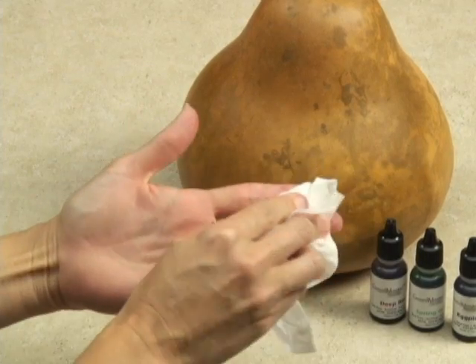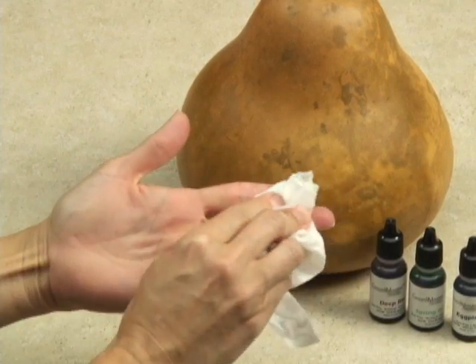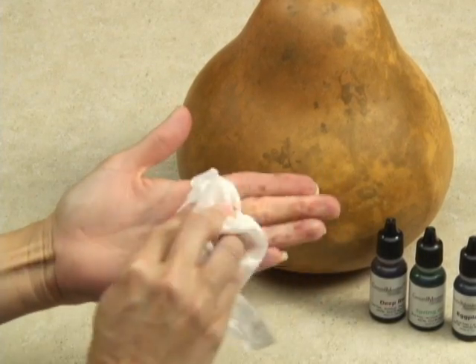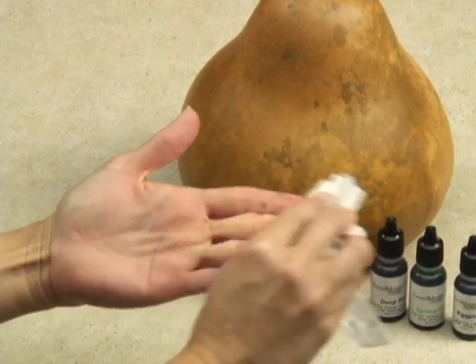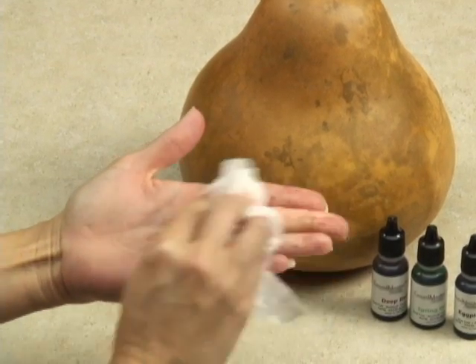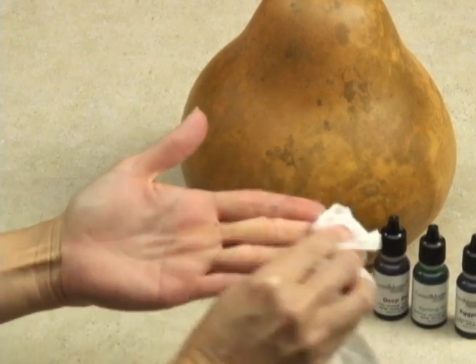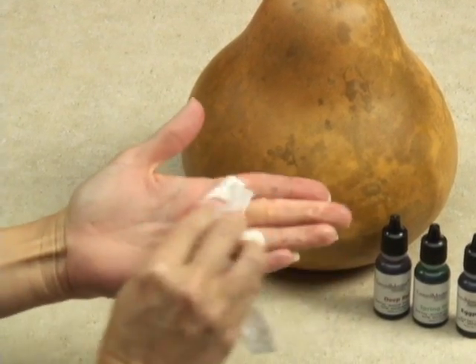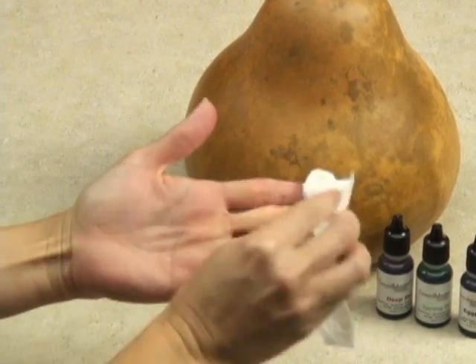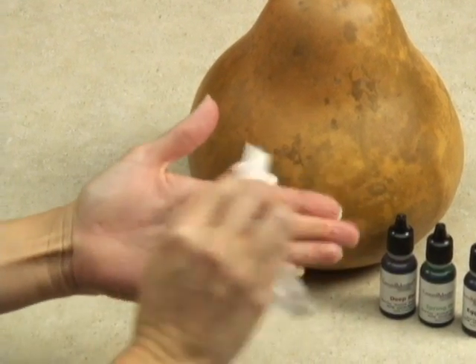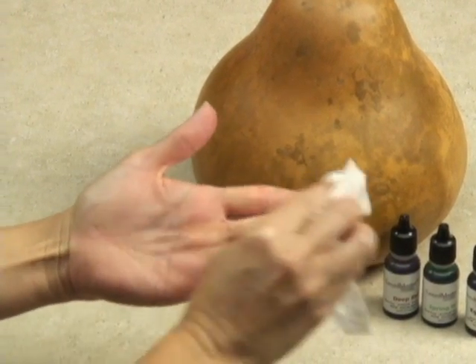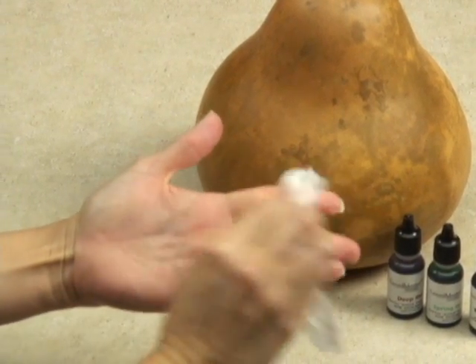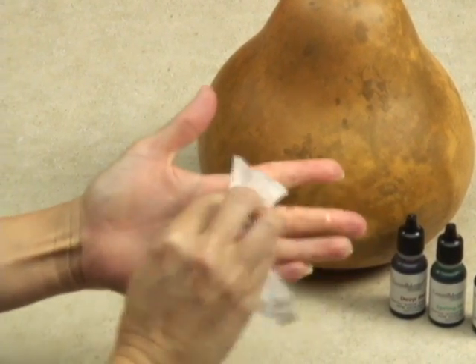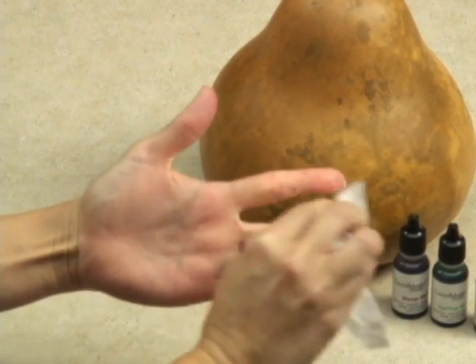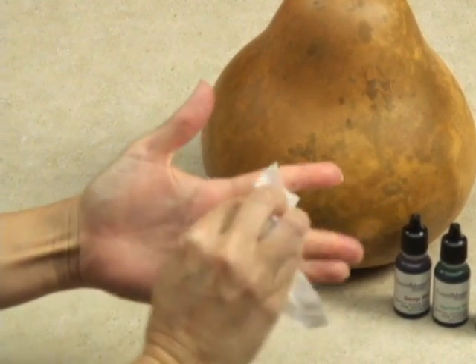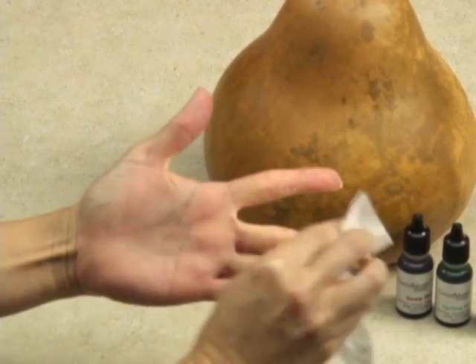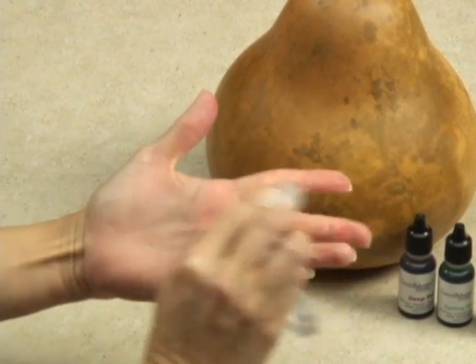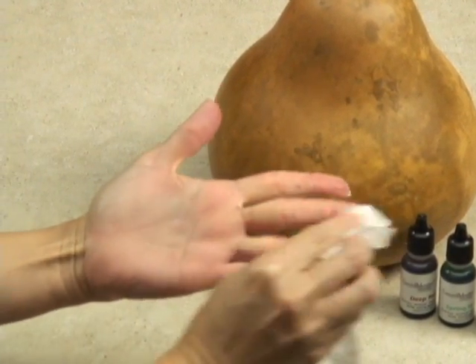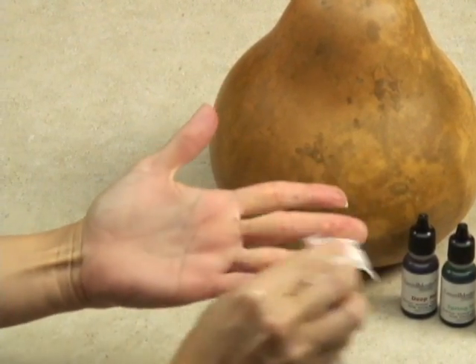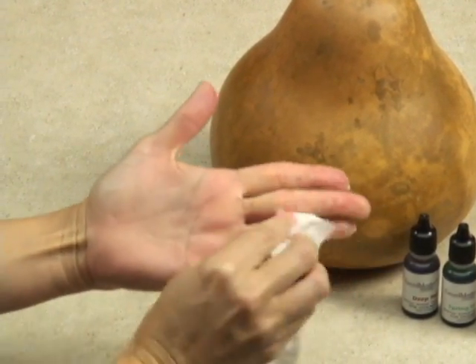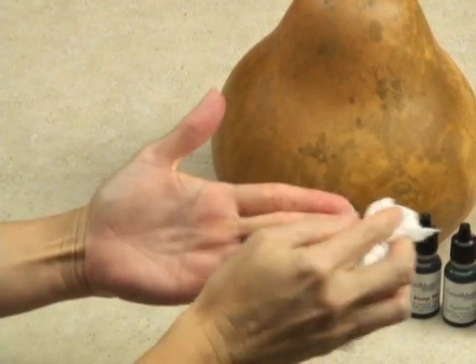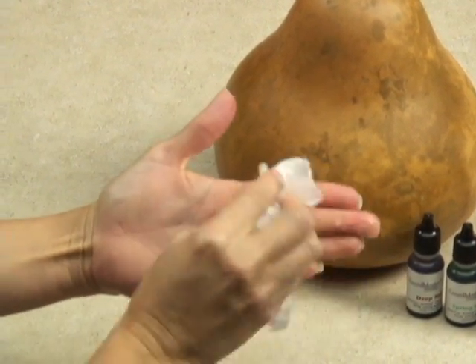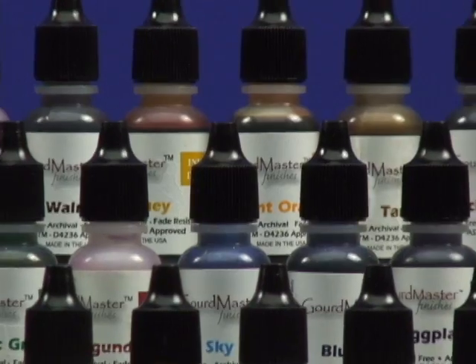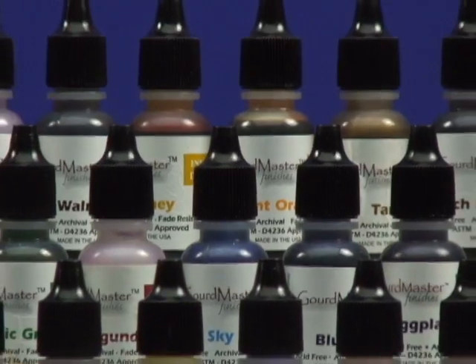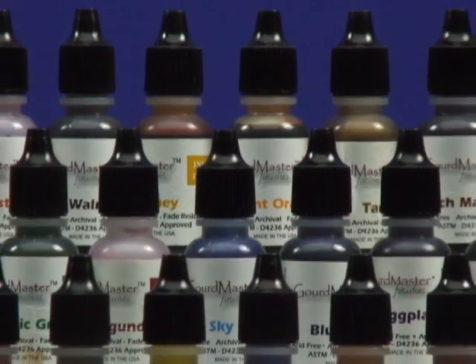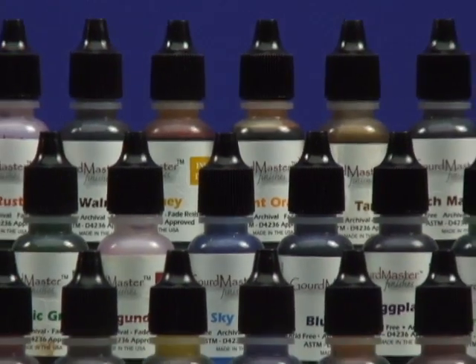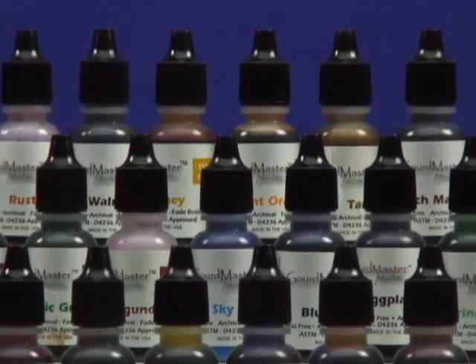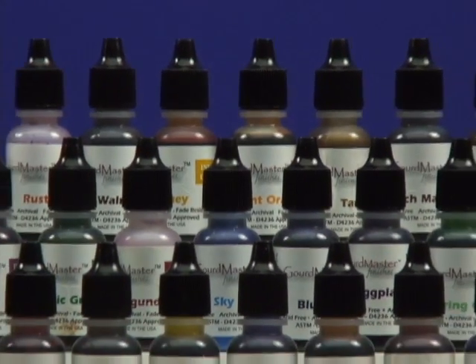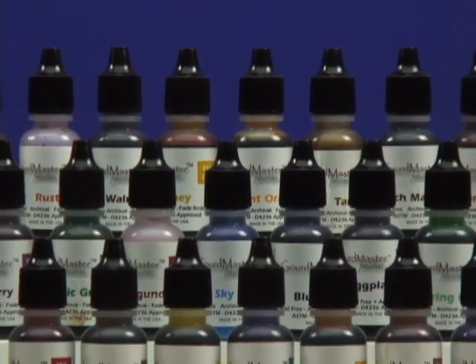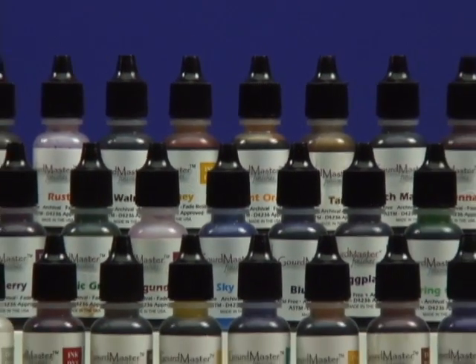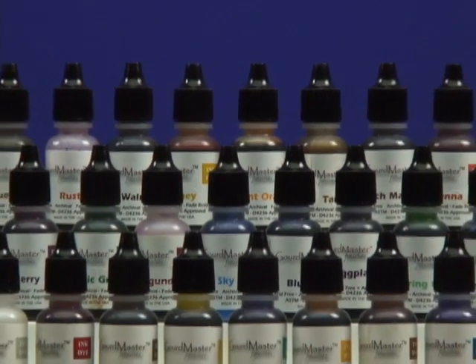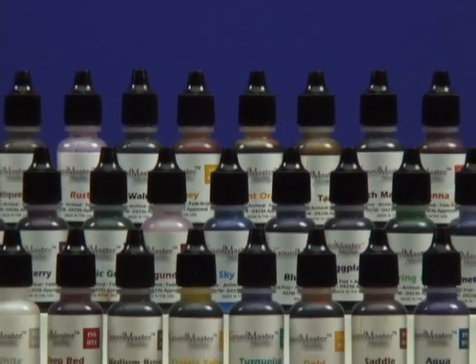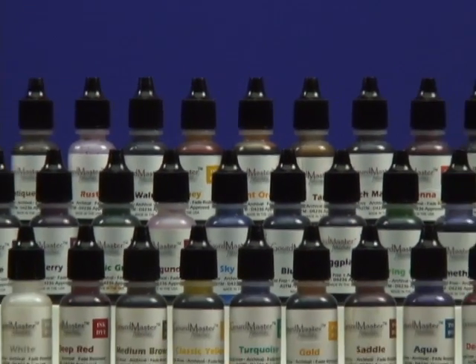Plus they can be washed off easily with soap and water, so they won't stain hands or clothes. And they come in thirty incredible colors.